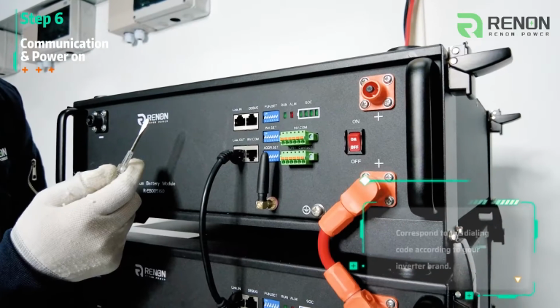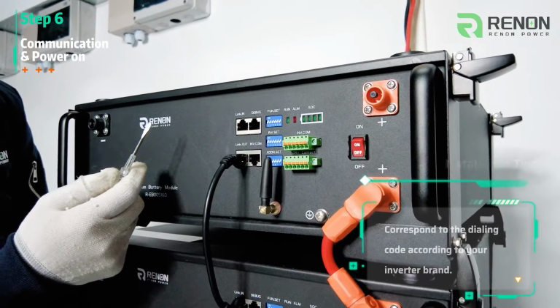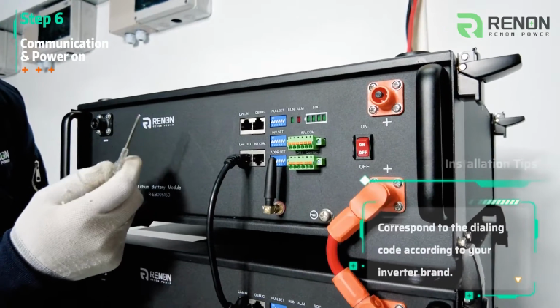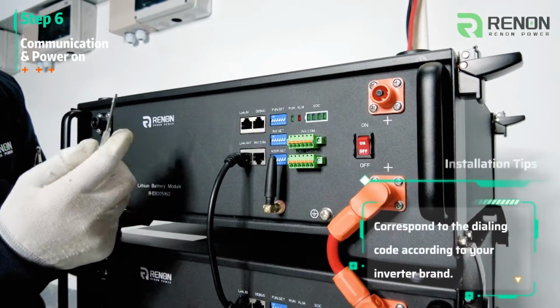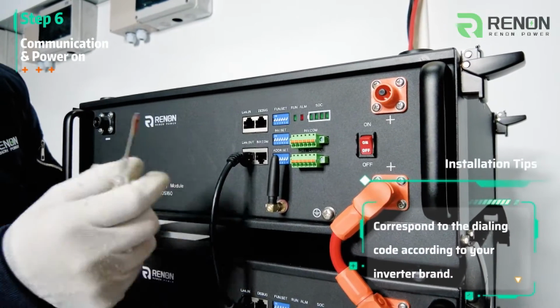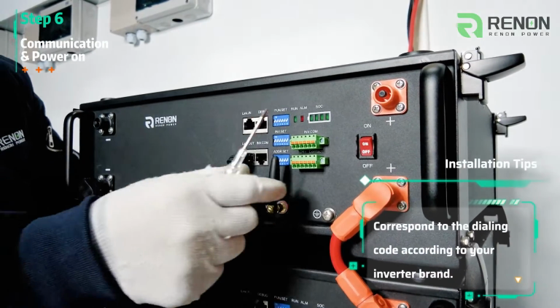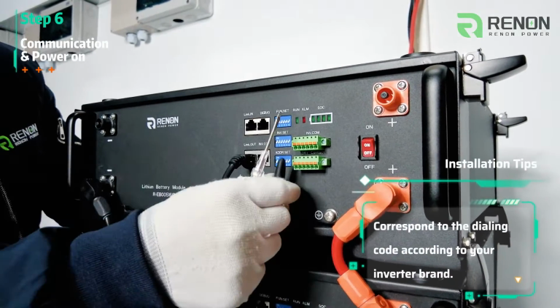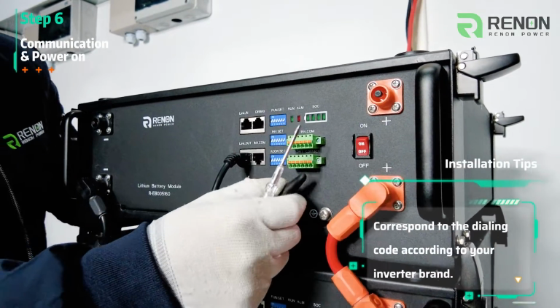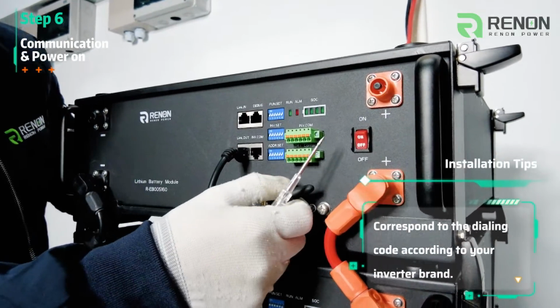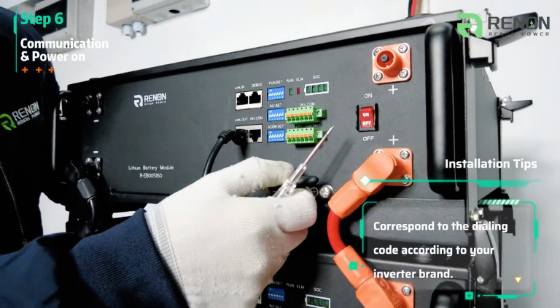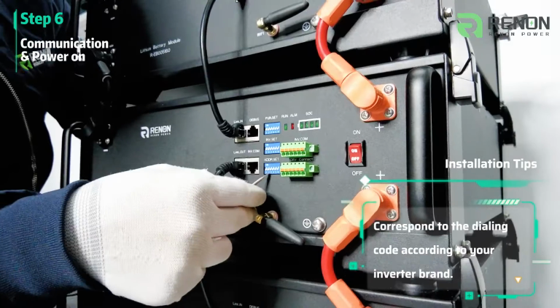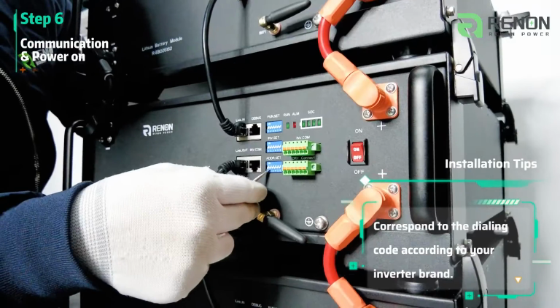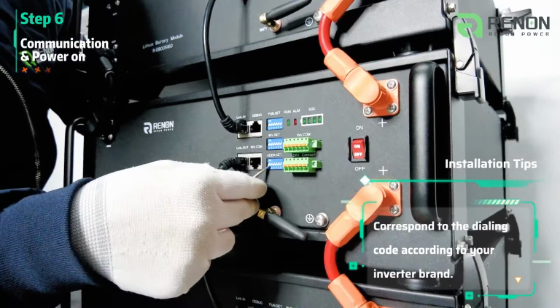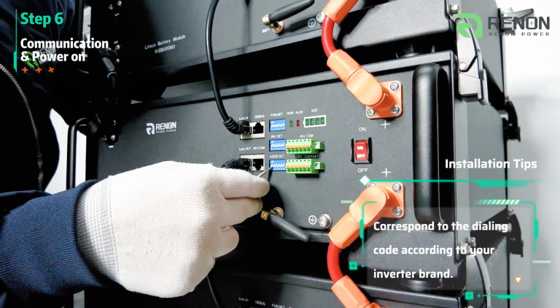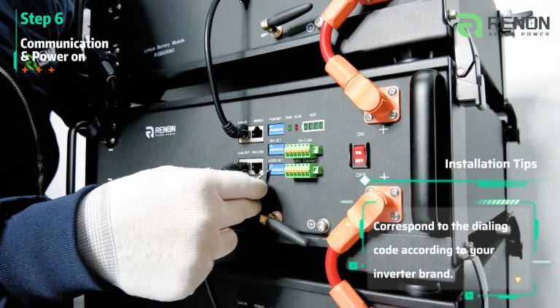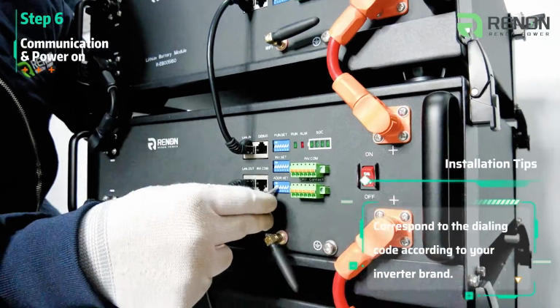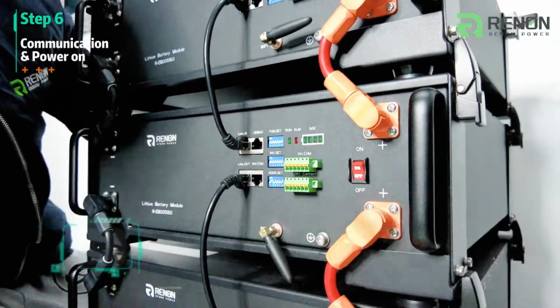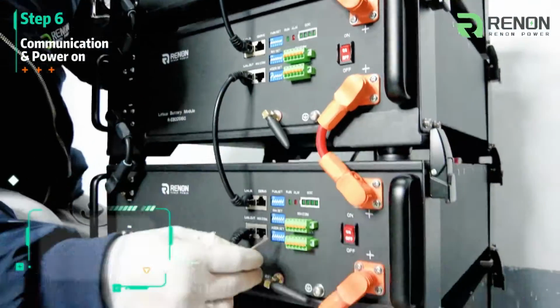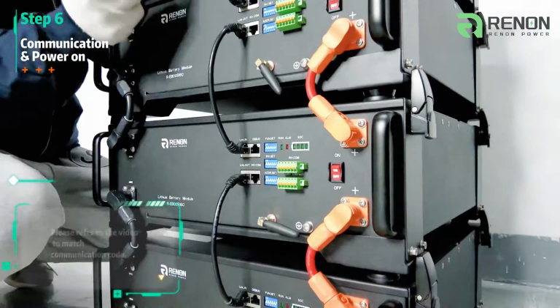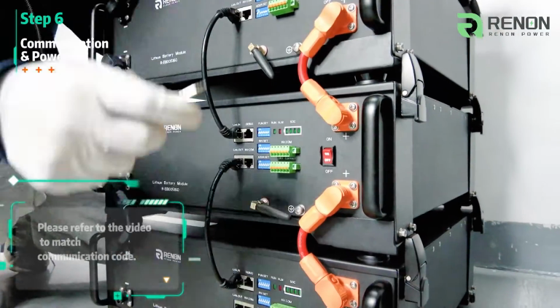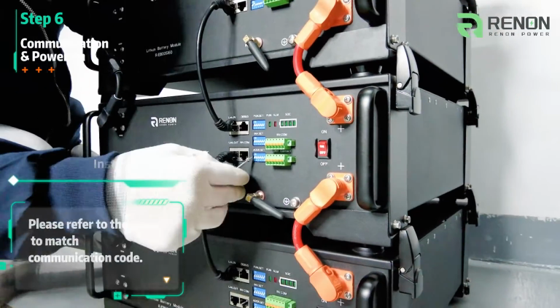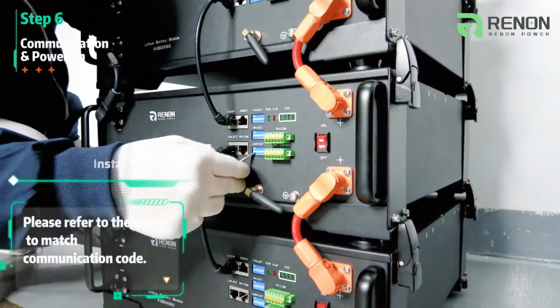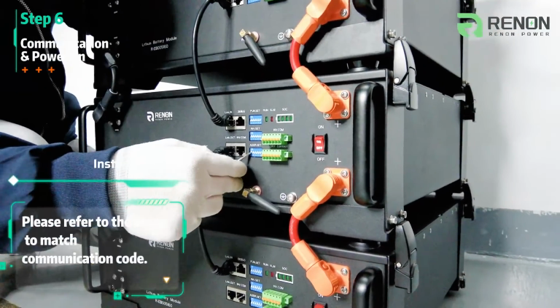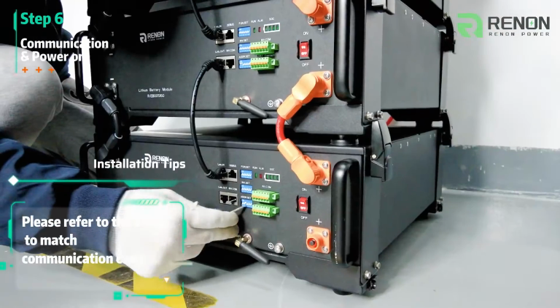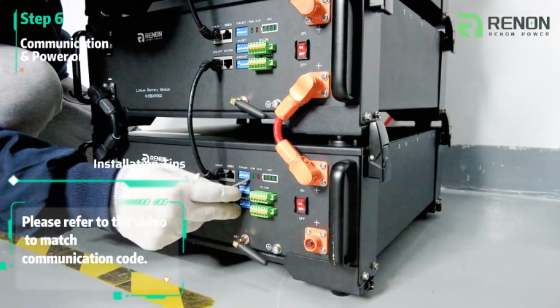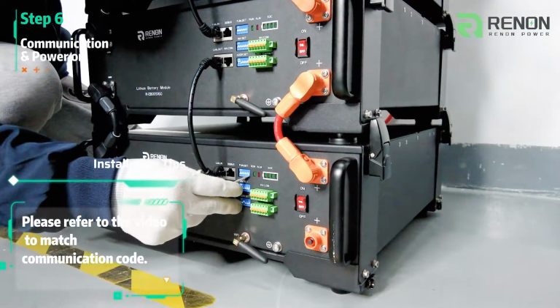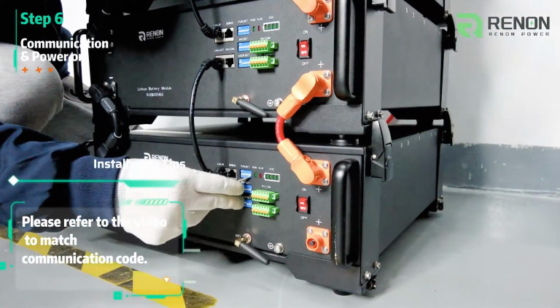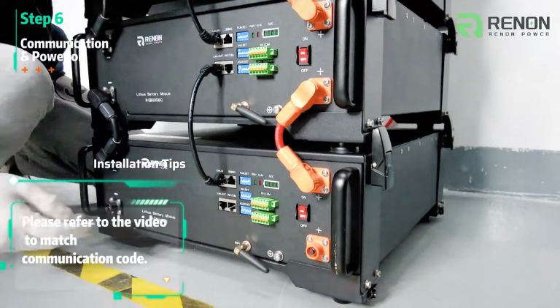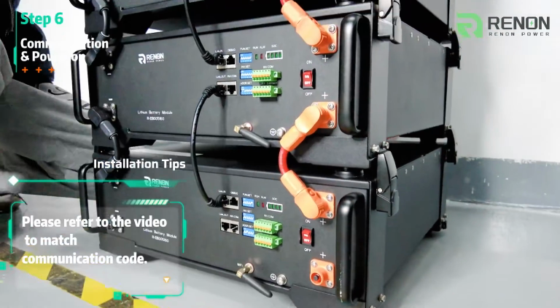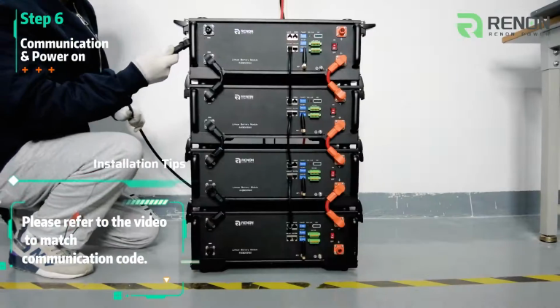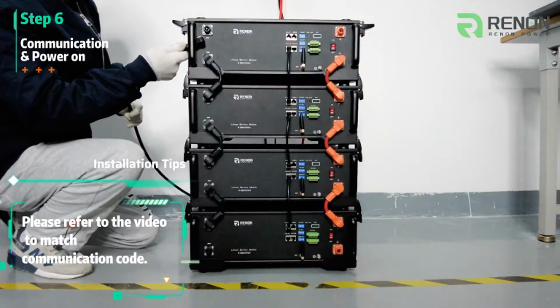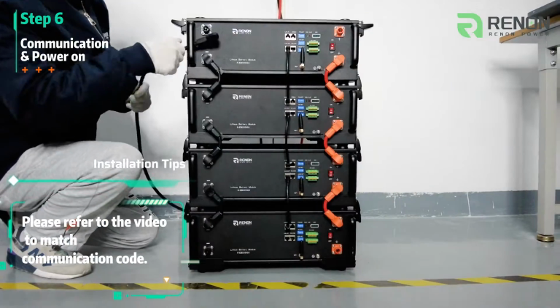Correspond to the dialing code according to your inverter brand. Please refer to the video to match the communication code.